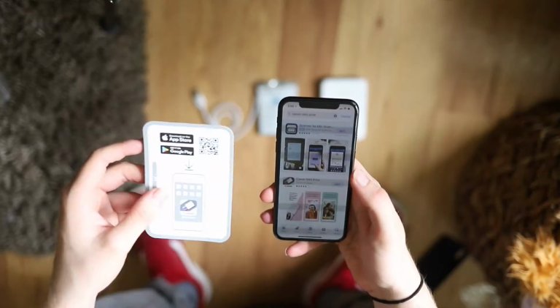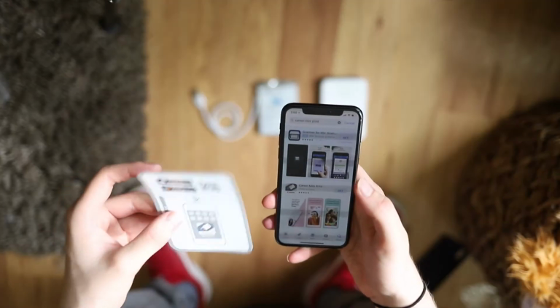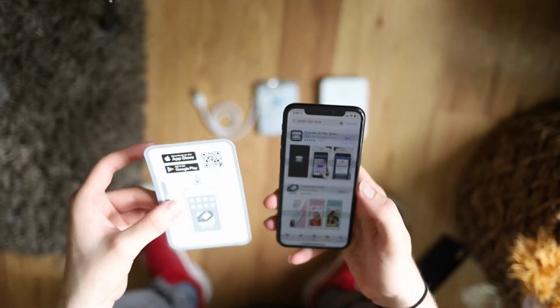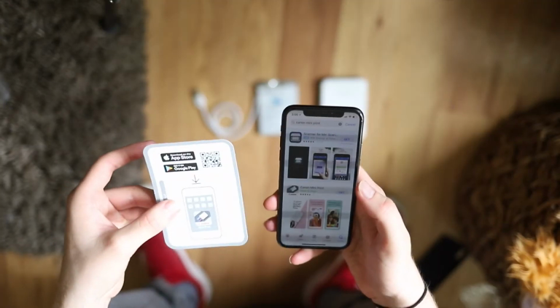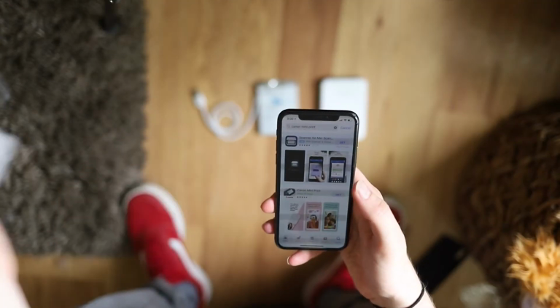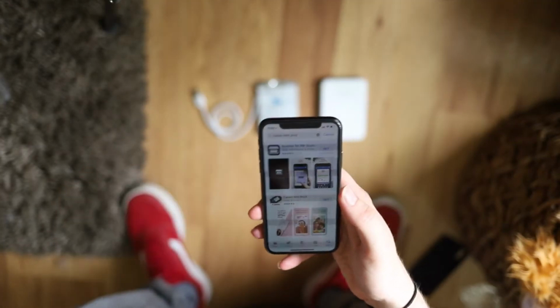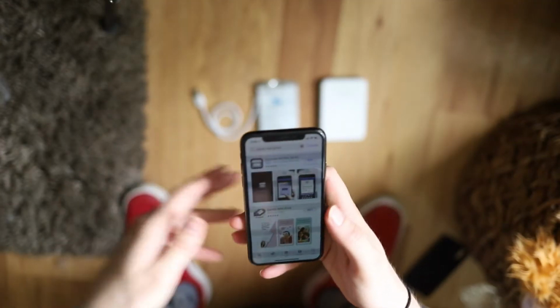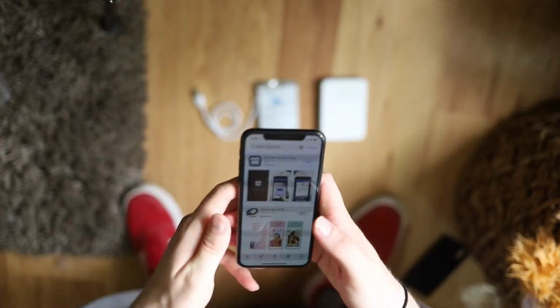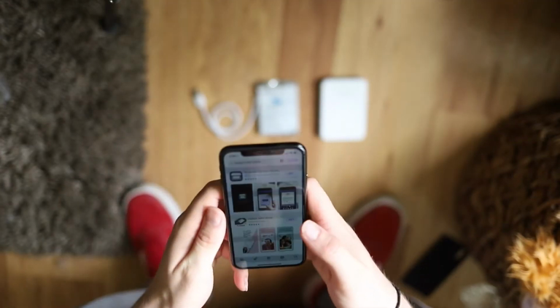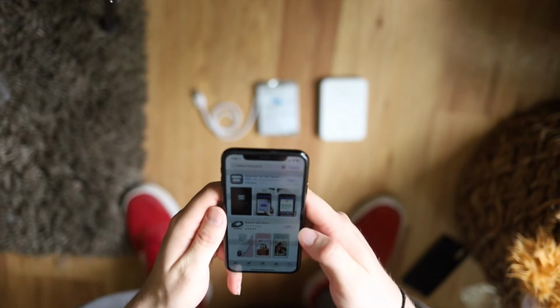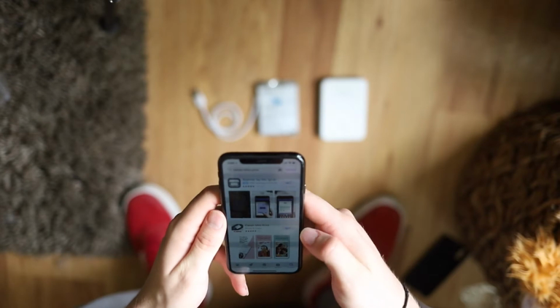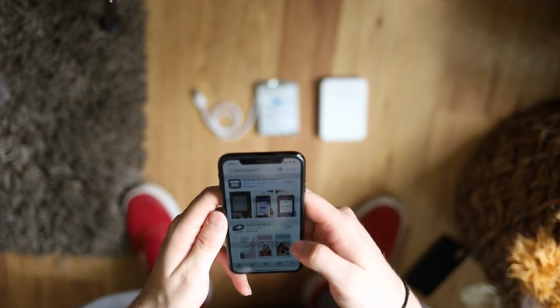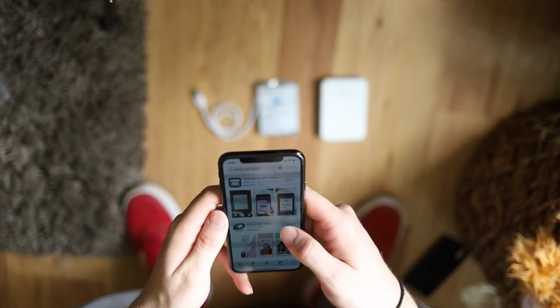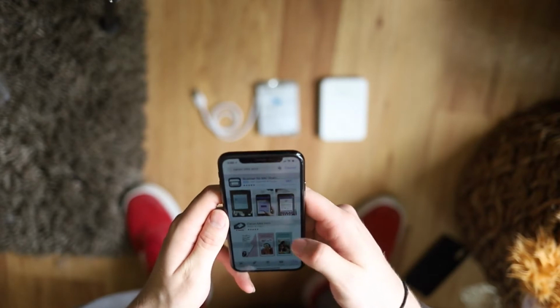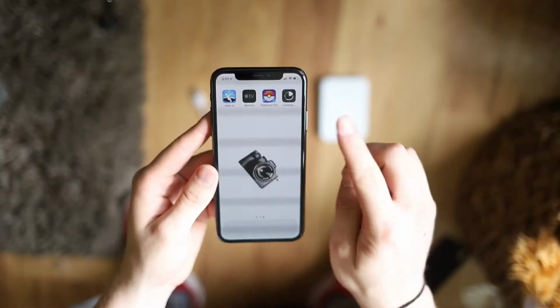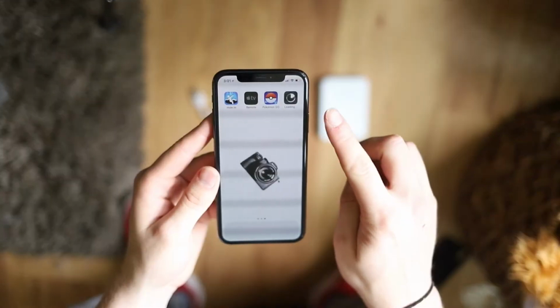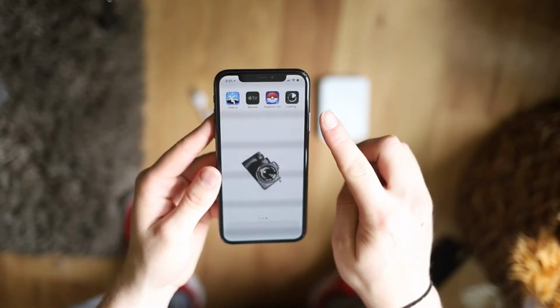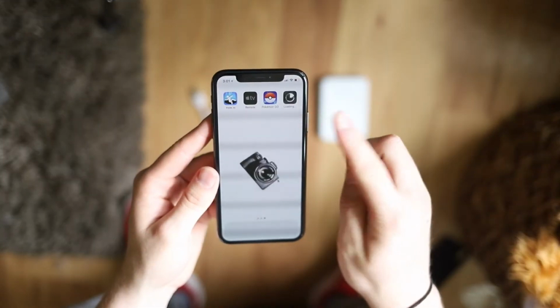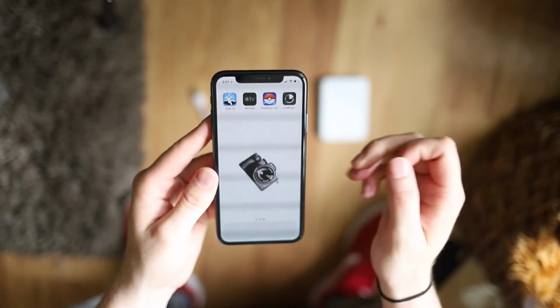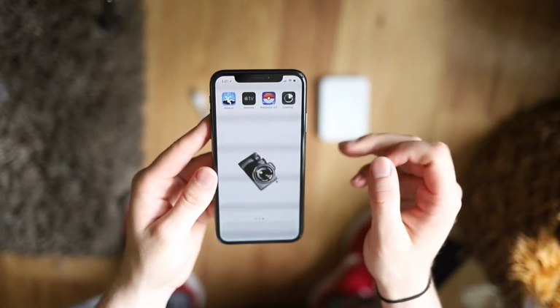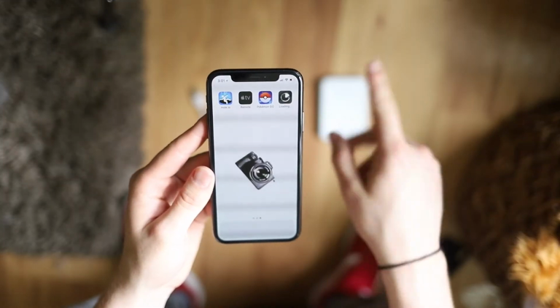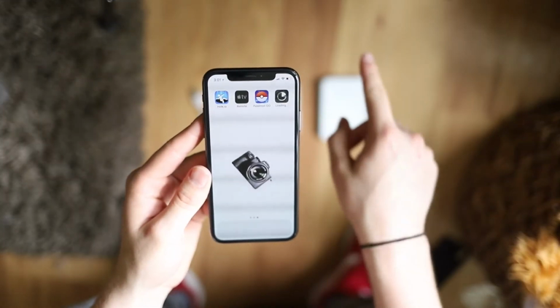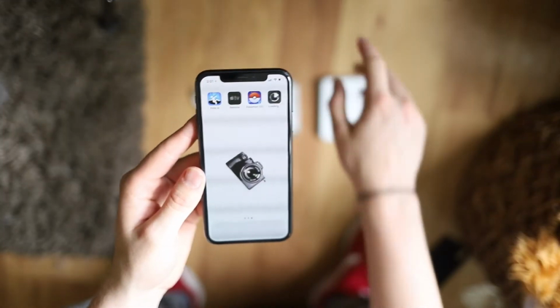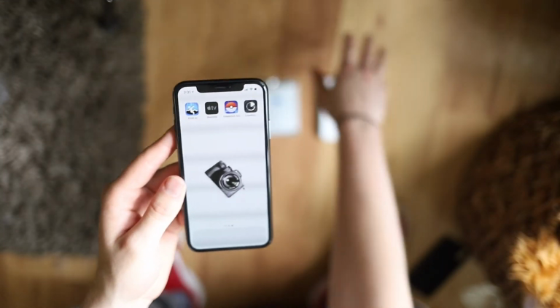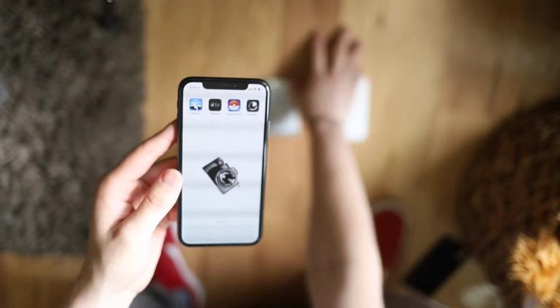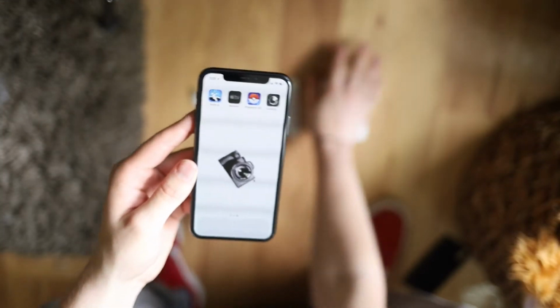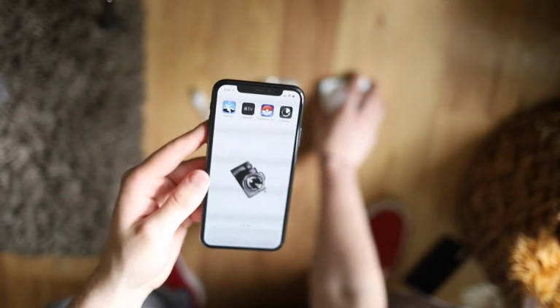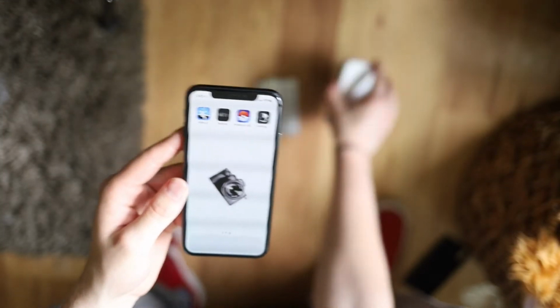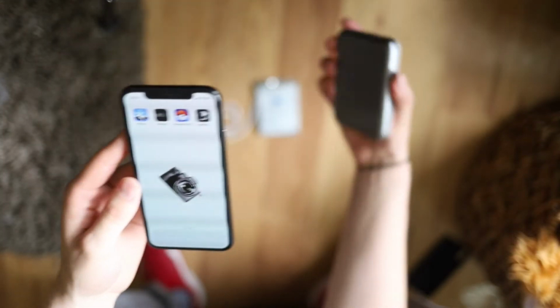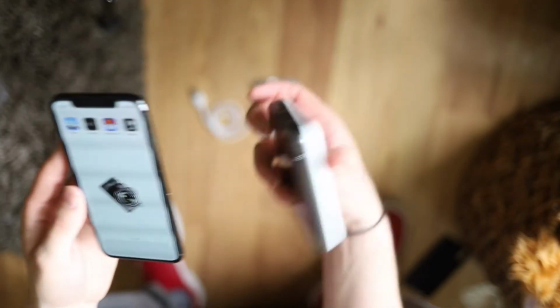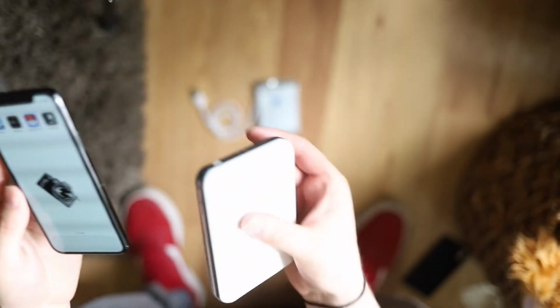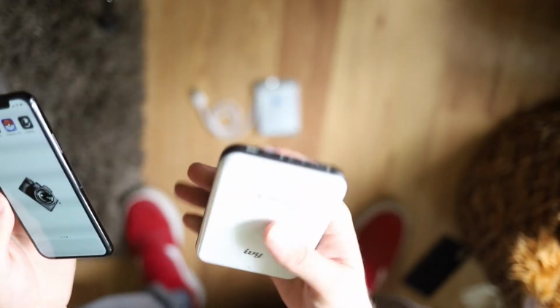So you want to download Canon mini print. While that's downloading, I'm going to take a look at the printer.